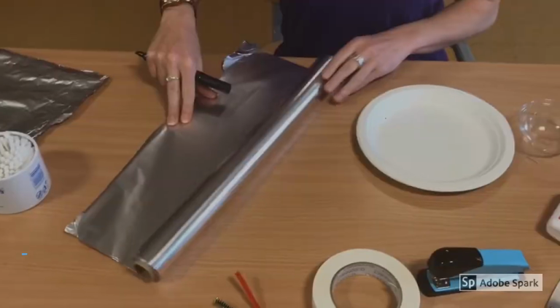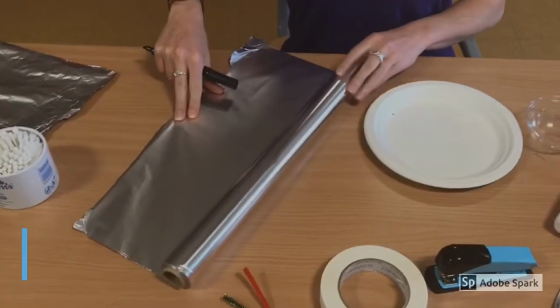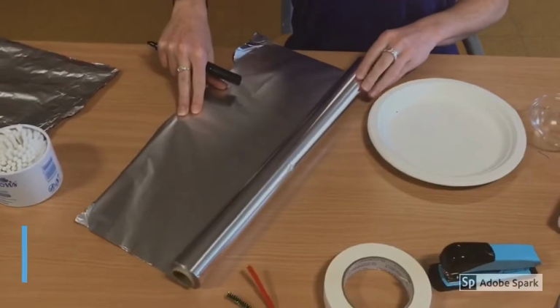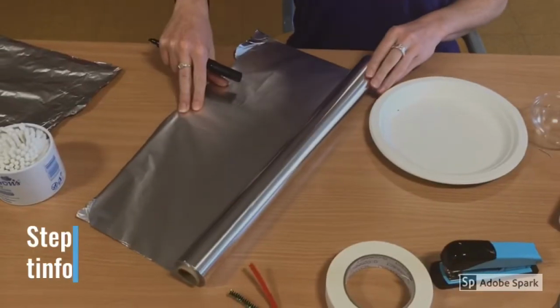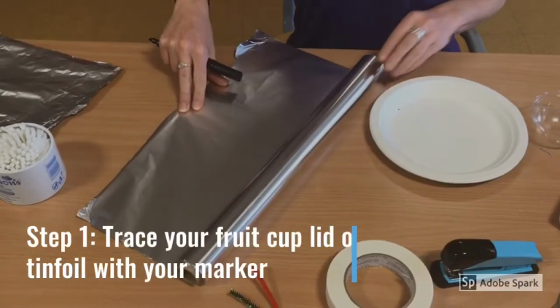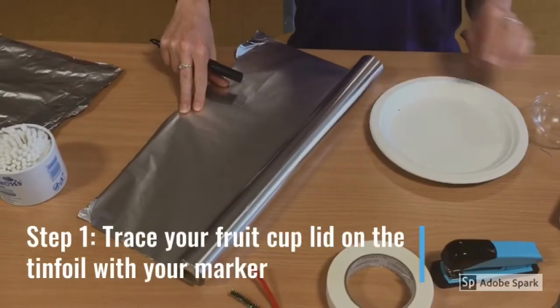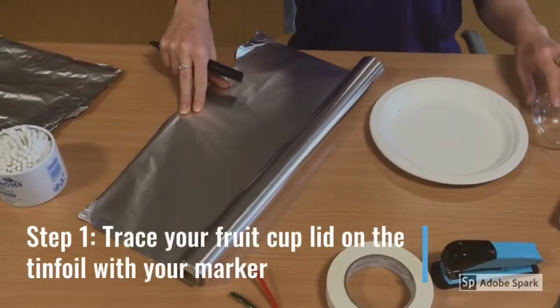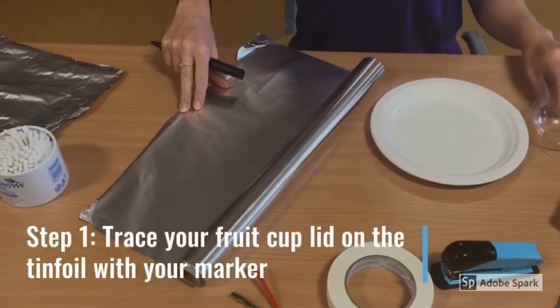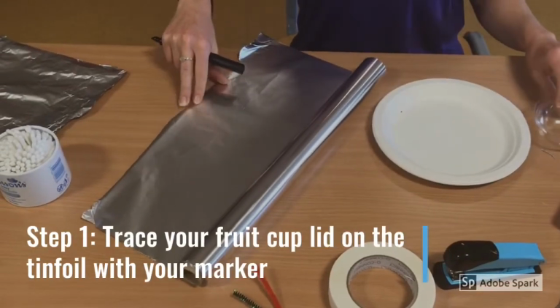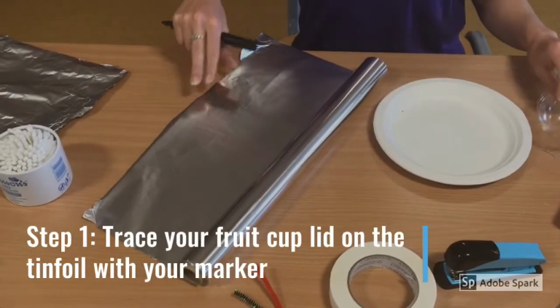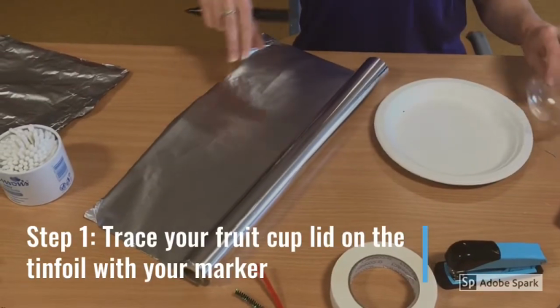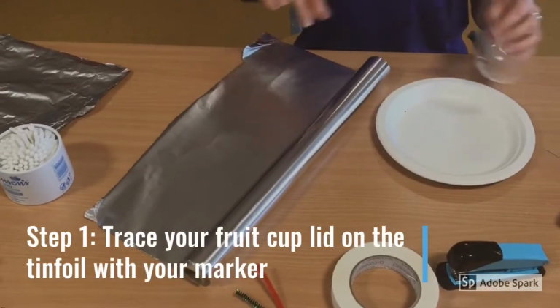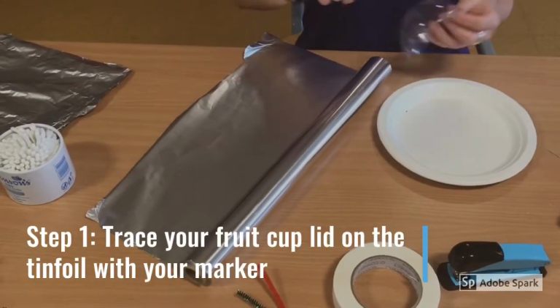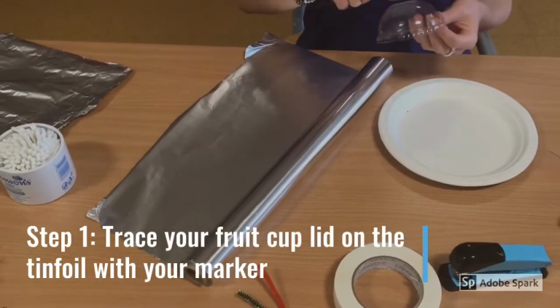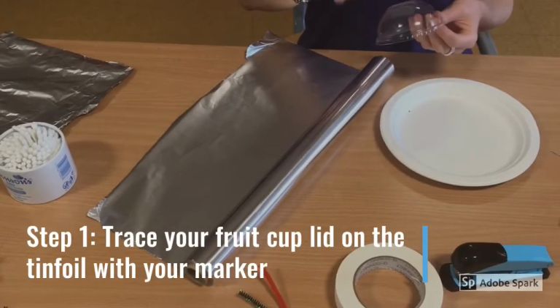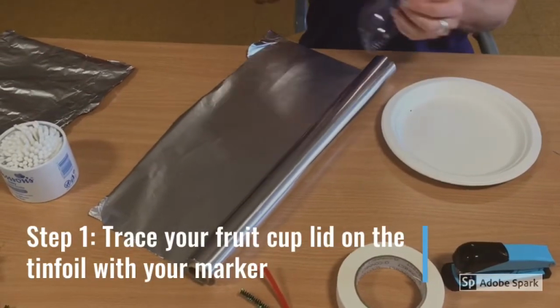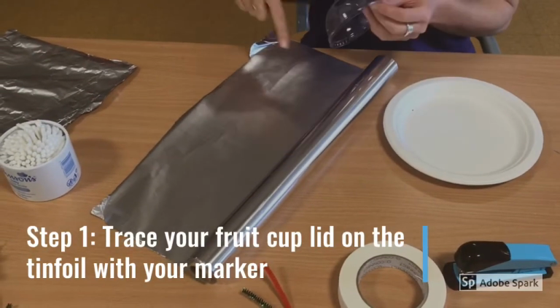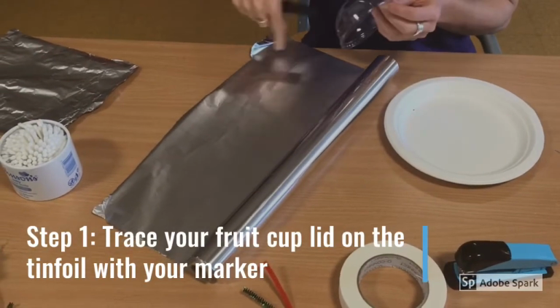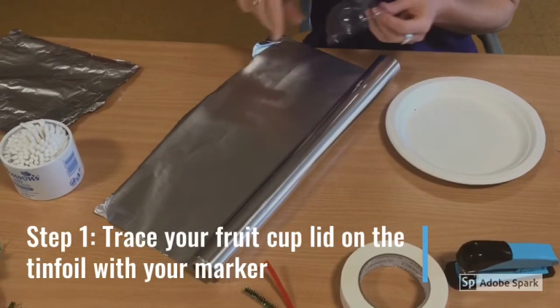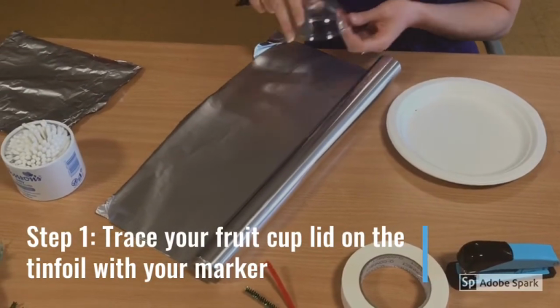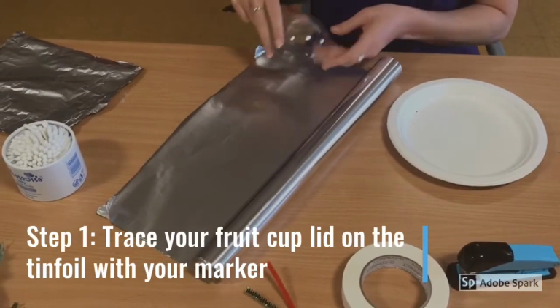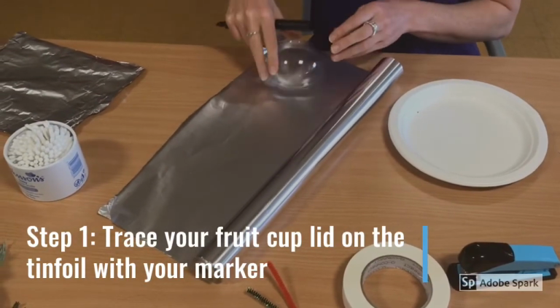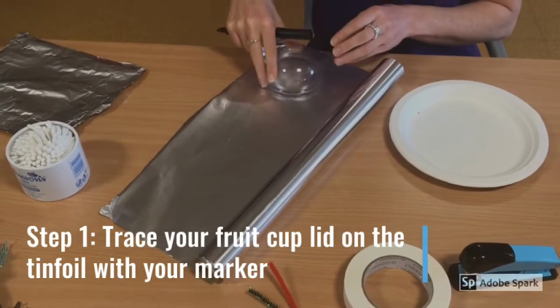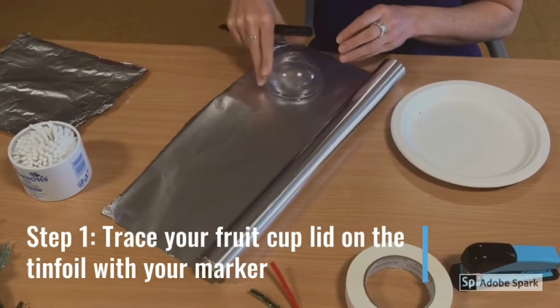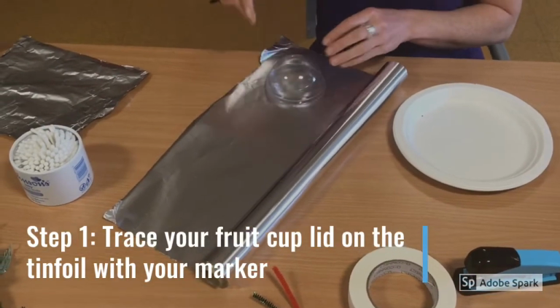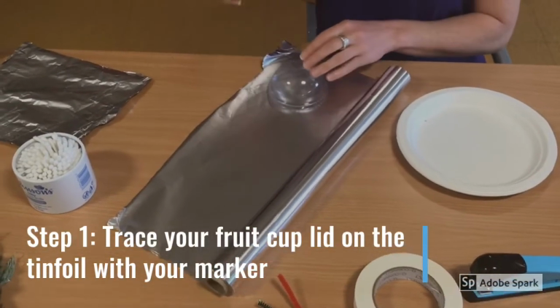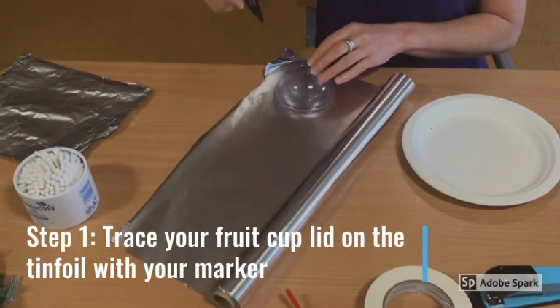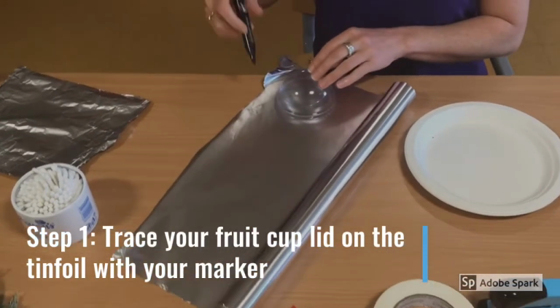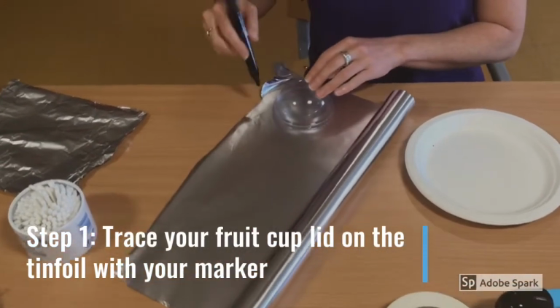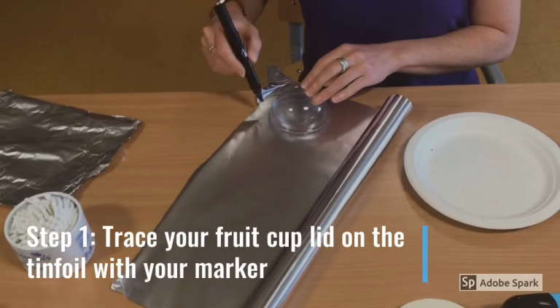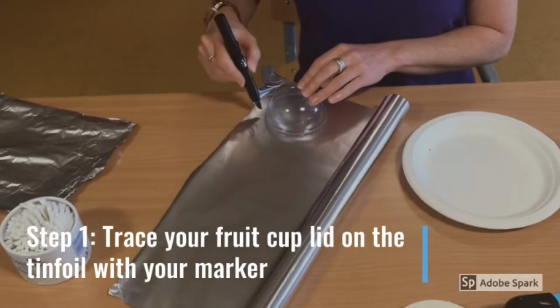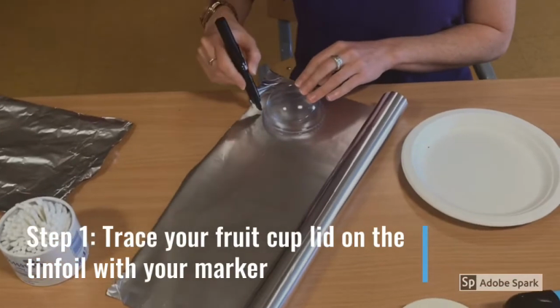Step 1. Trace your fruit cup lid on the tin foil with a marker.